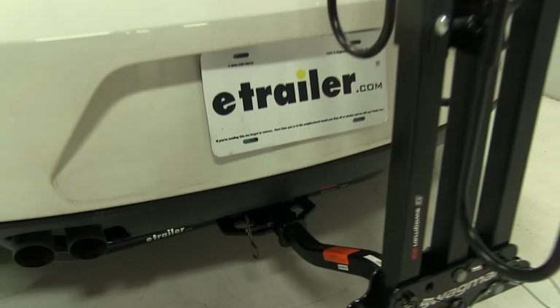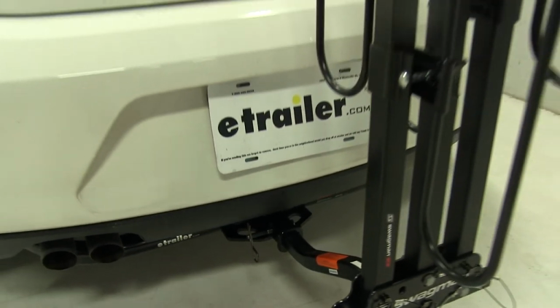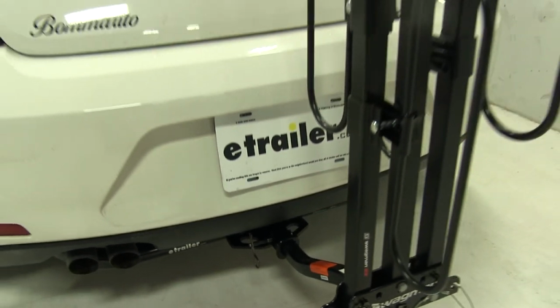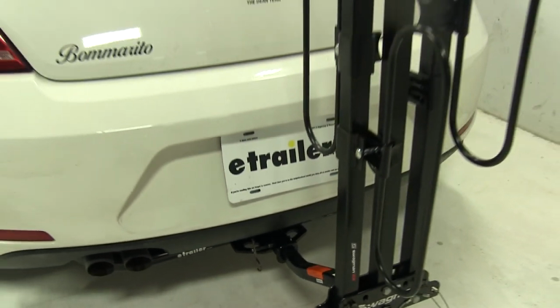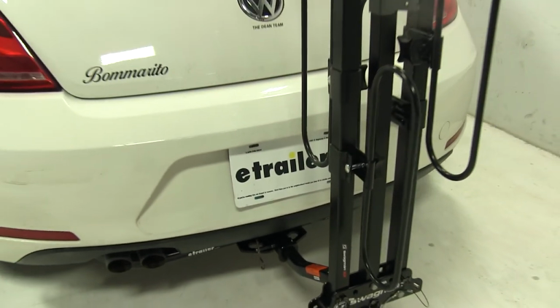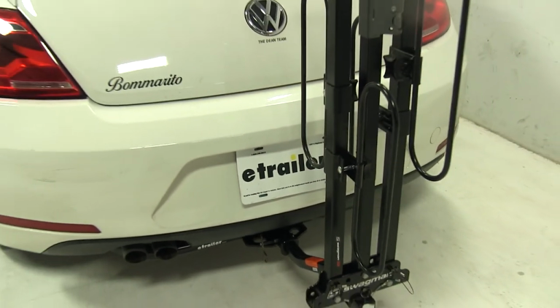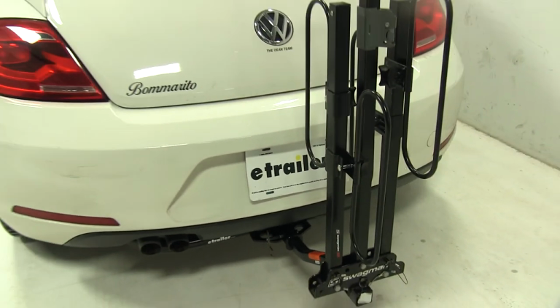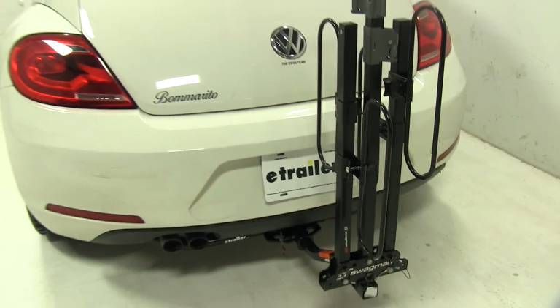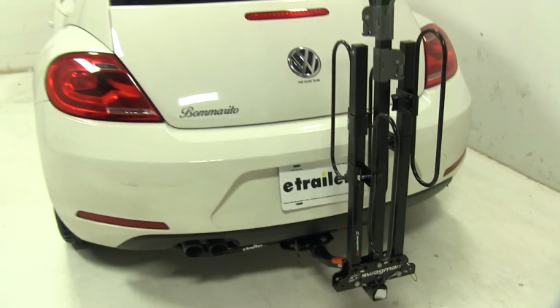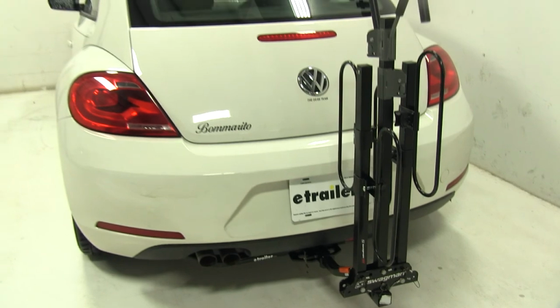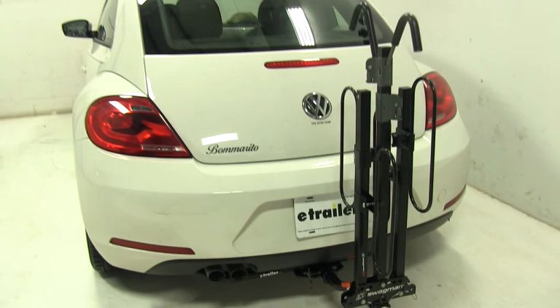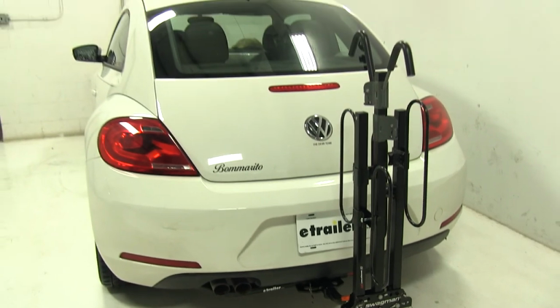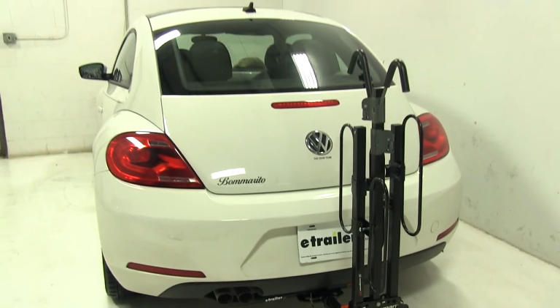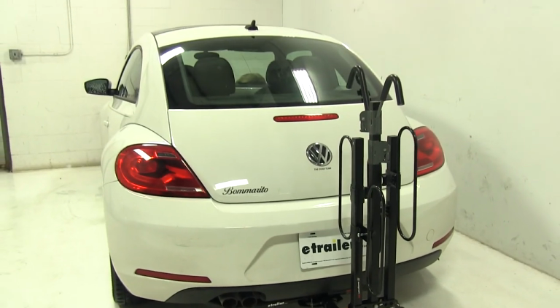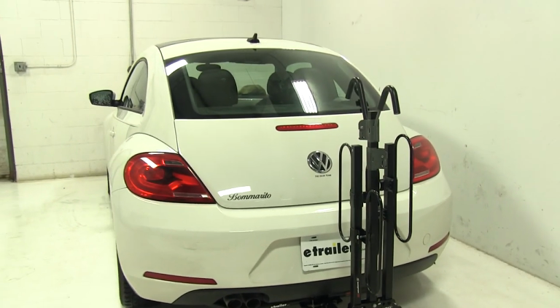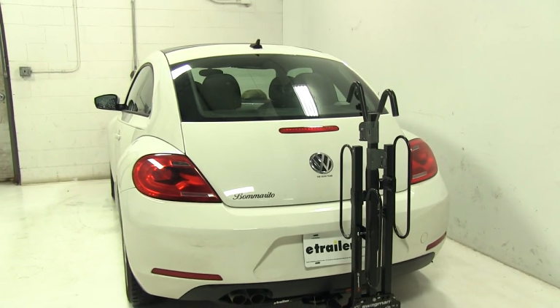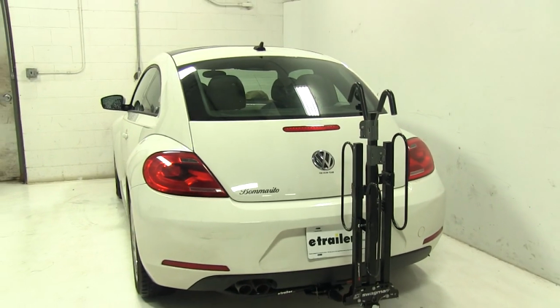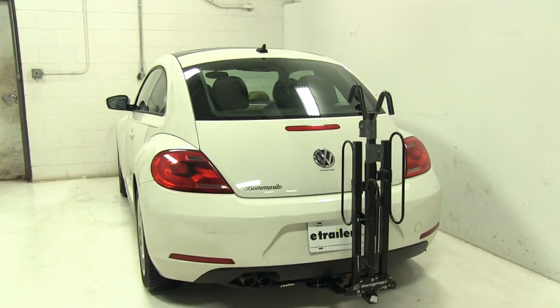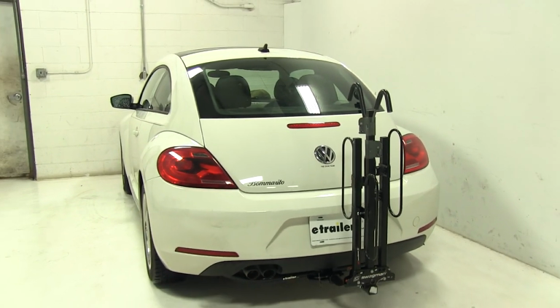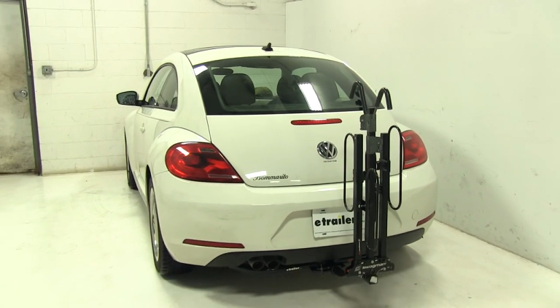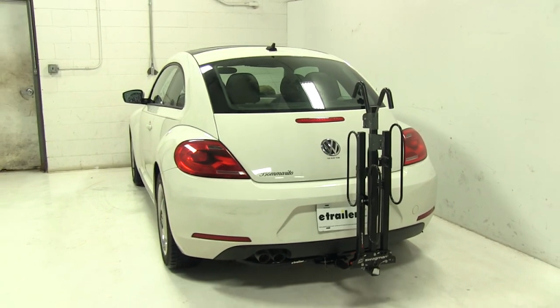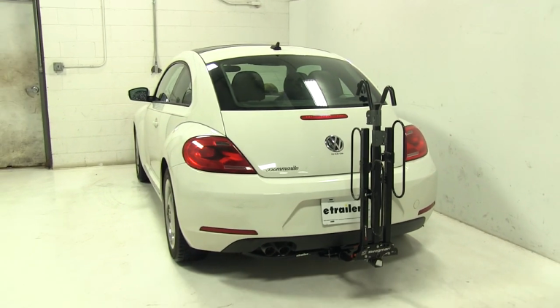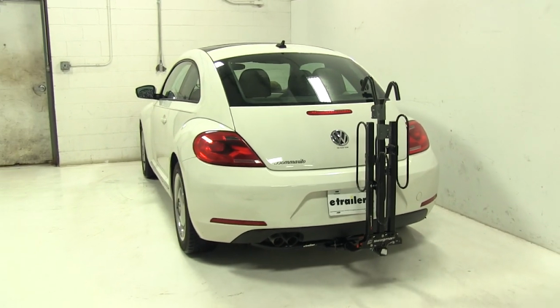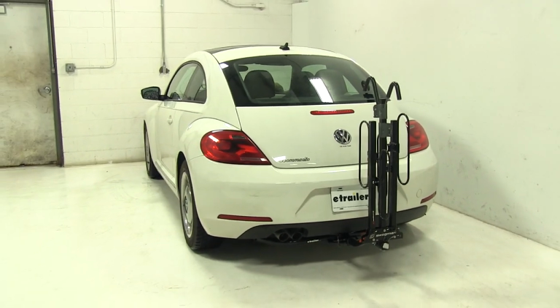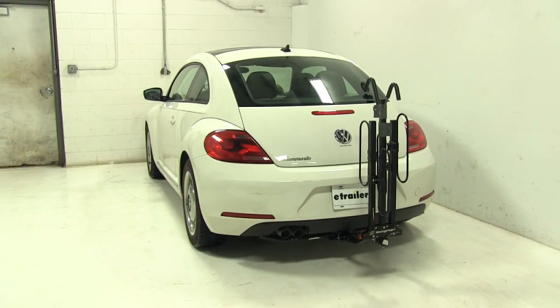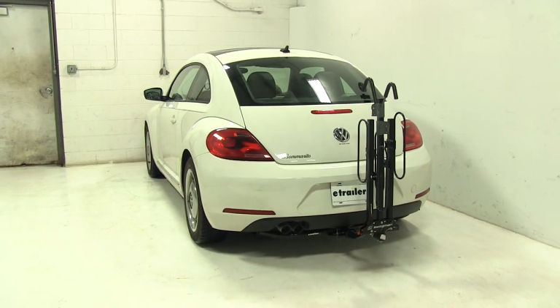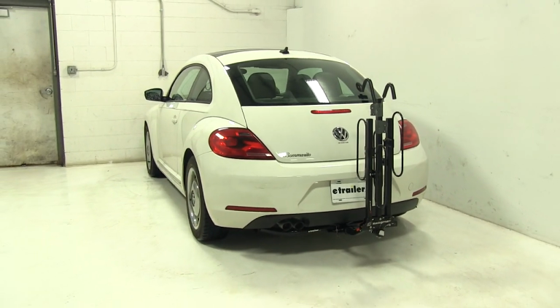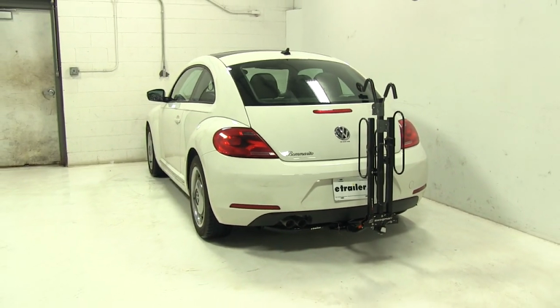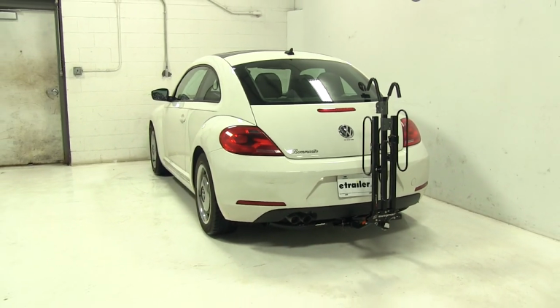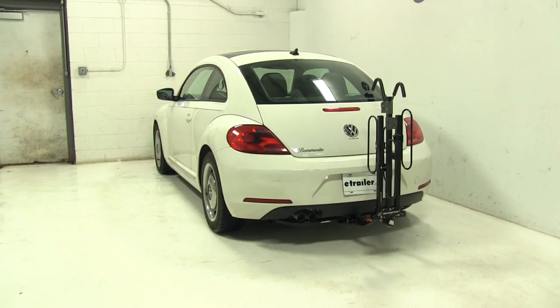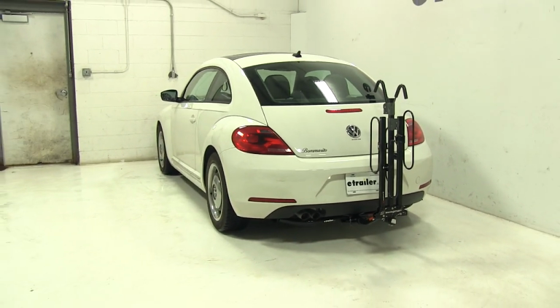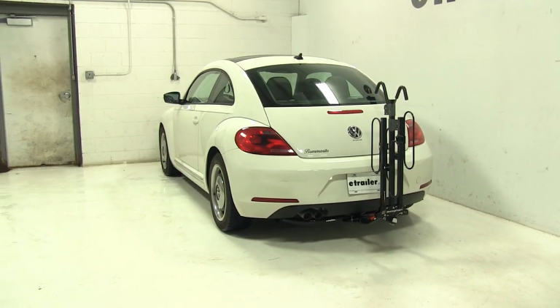And there you have it for the Swagman XC2 bike rack on our 2012 Volkswagen Beetle.